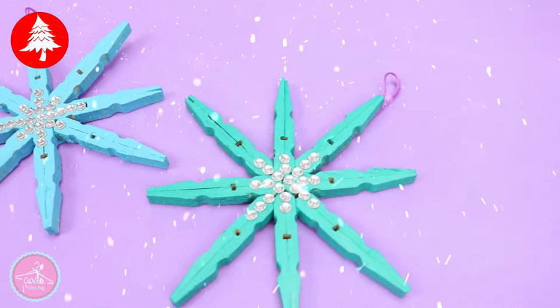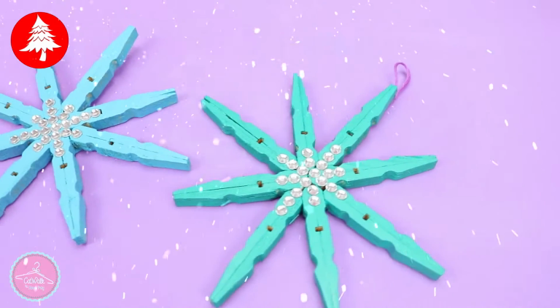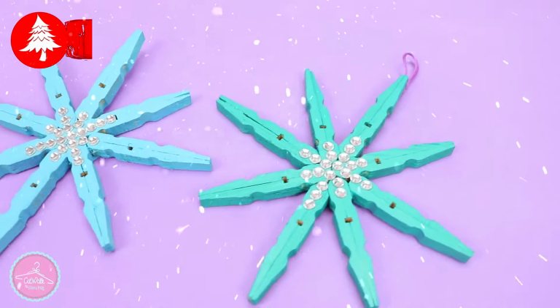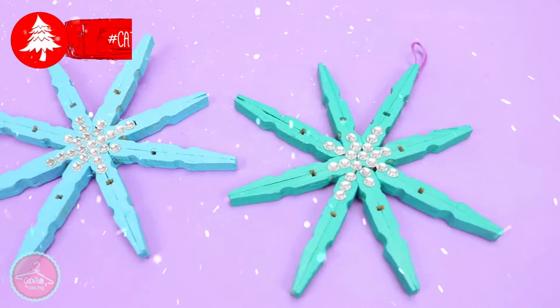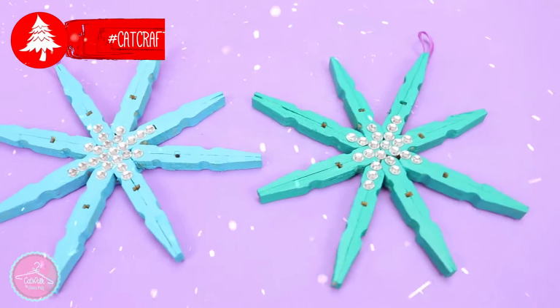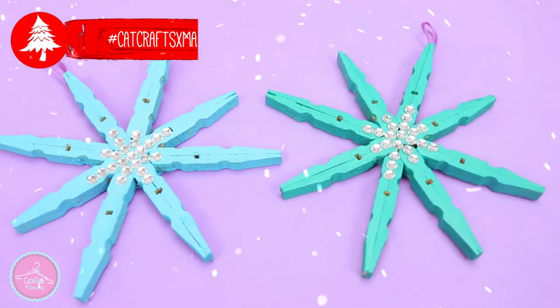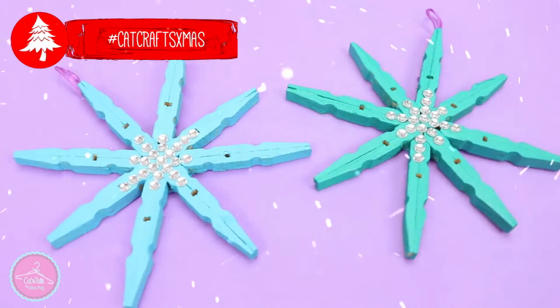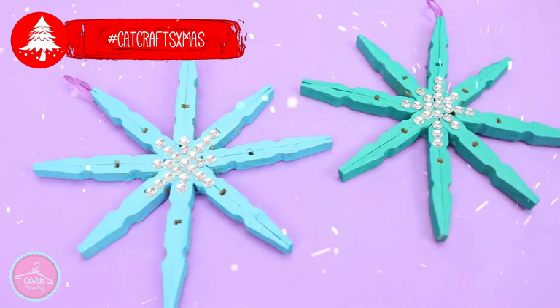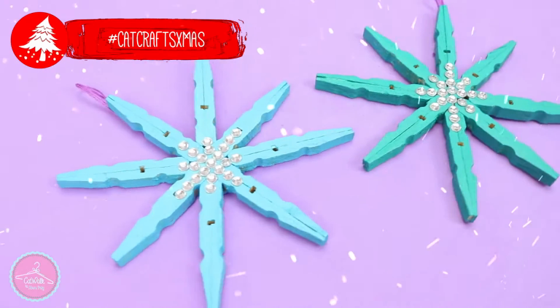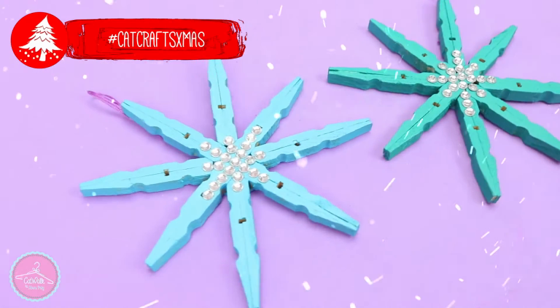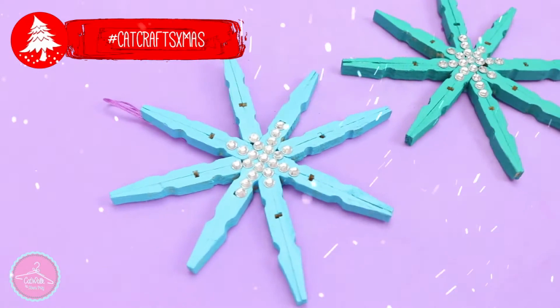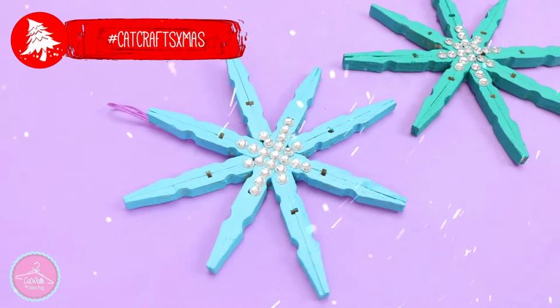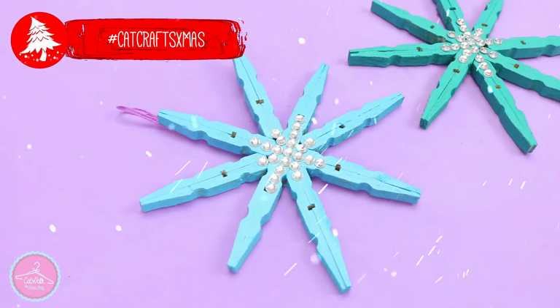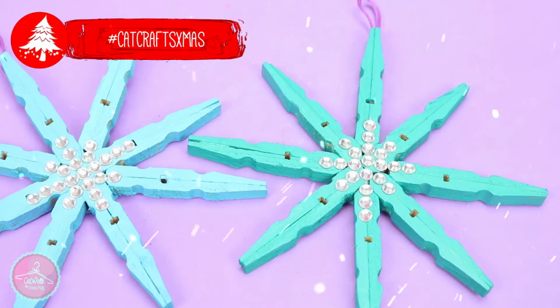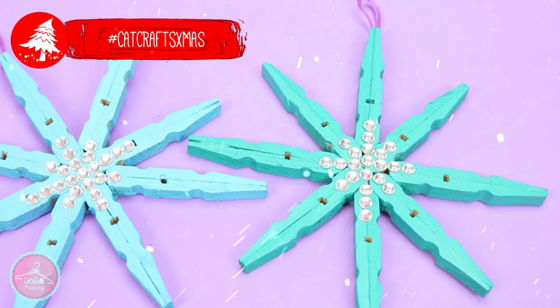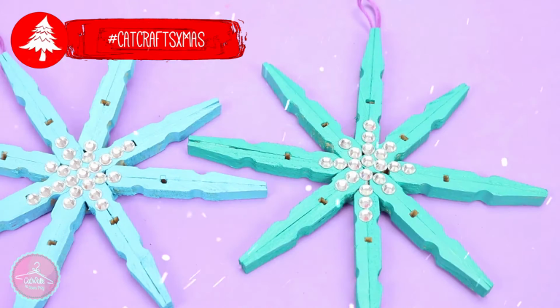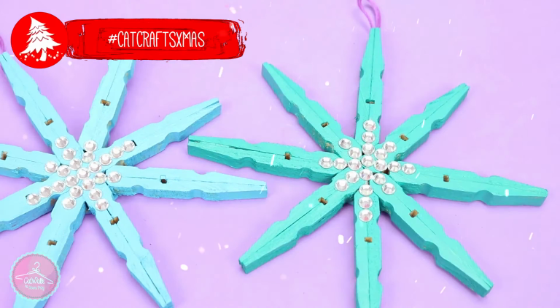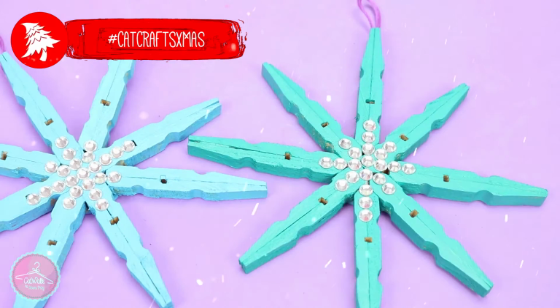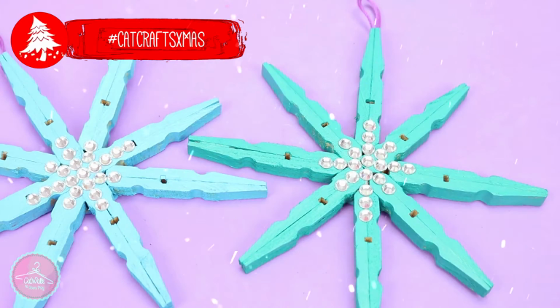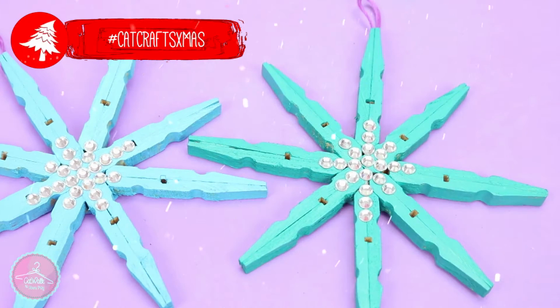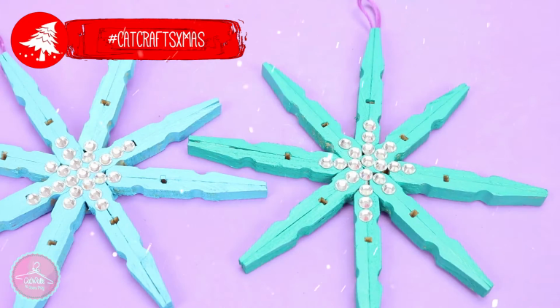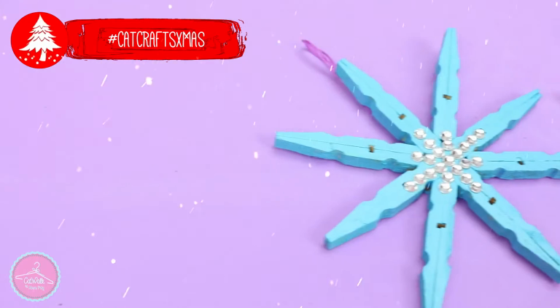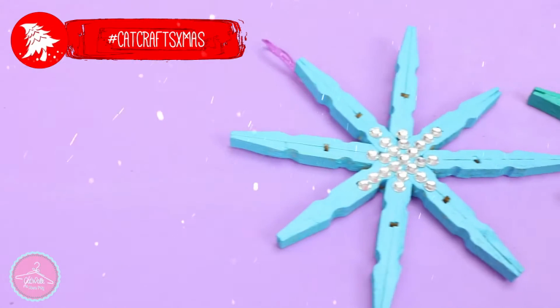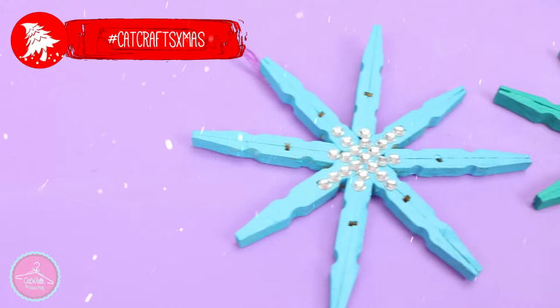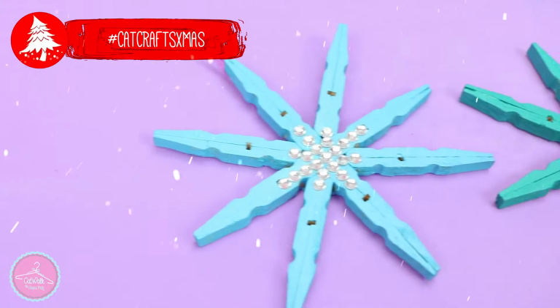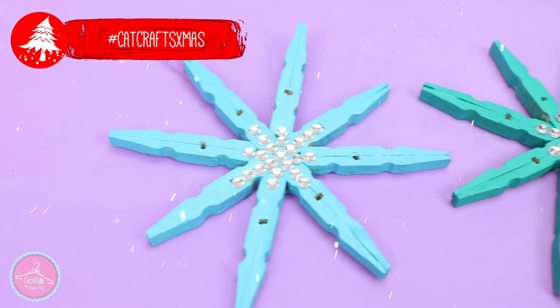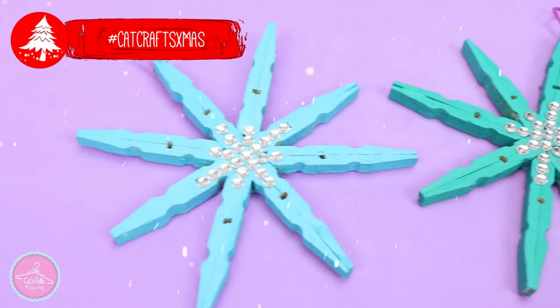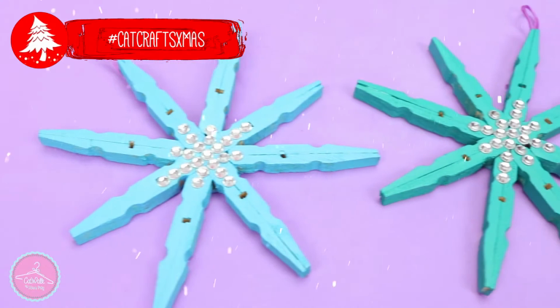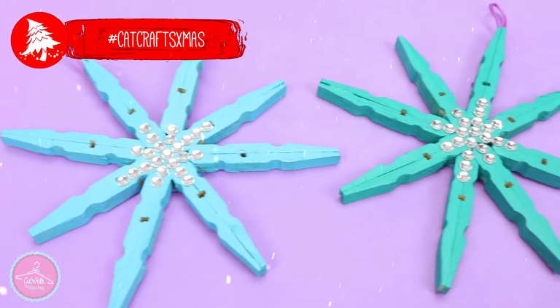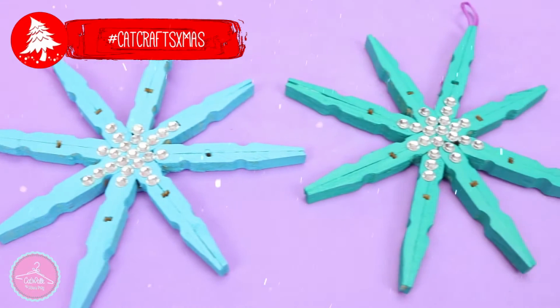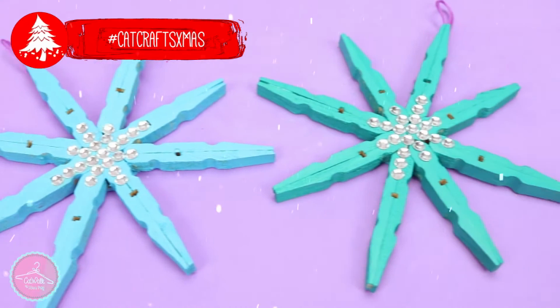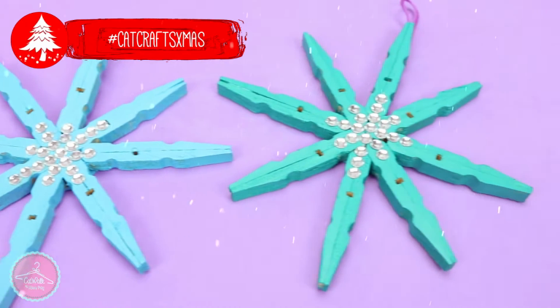Hello guys! In this quick tutorial we're going to make these beautiful snowflakes using some cloth pins.